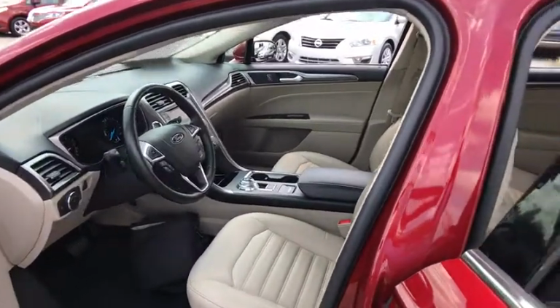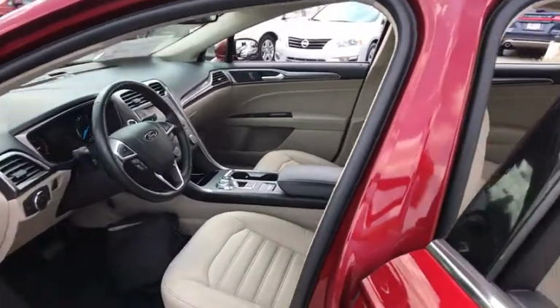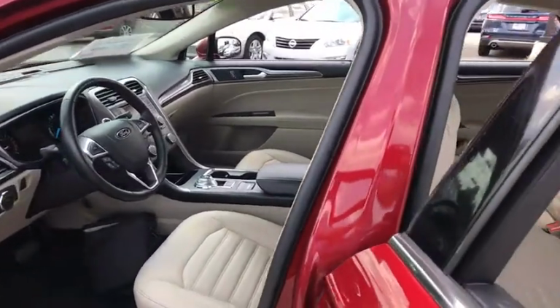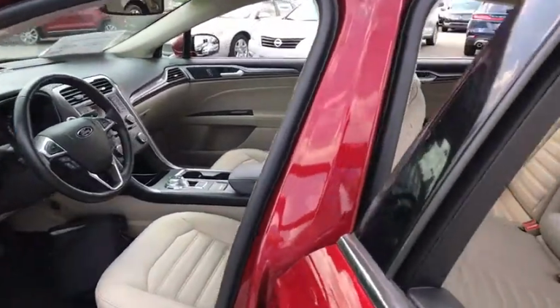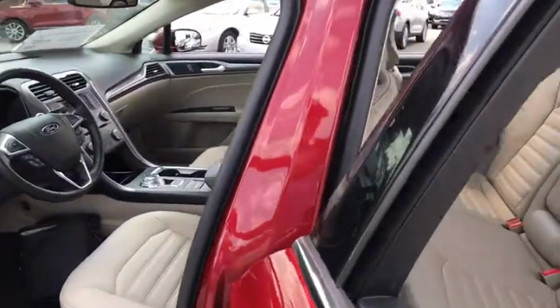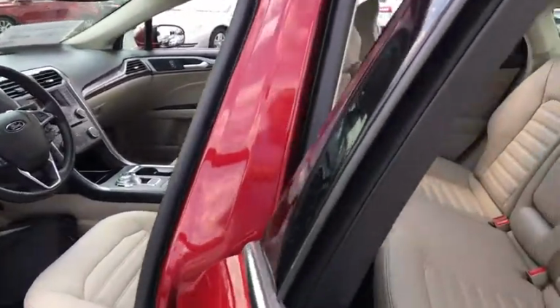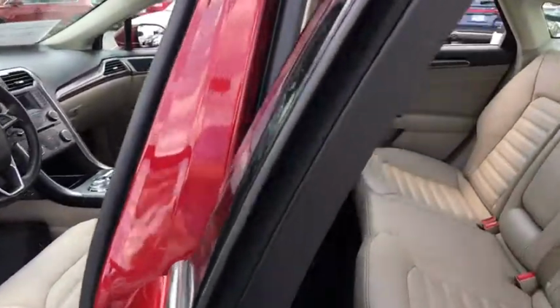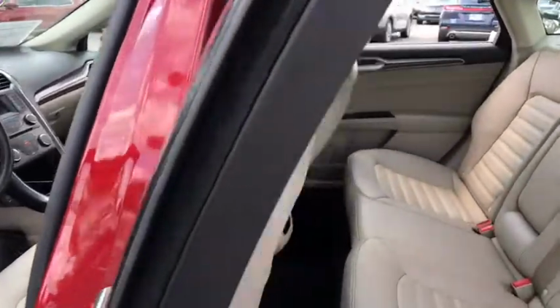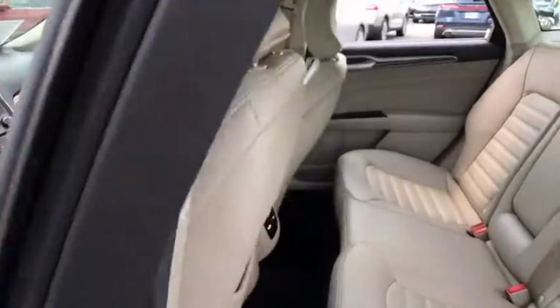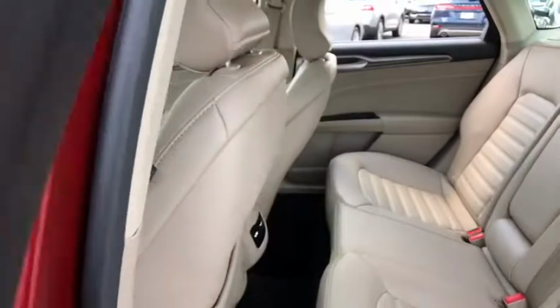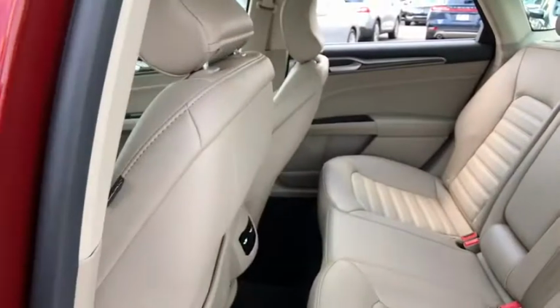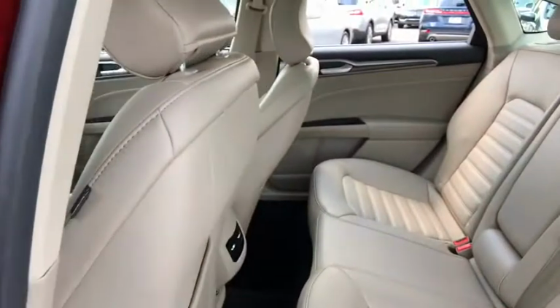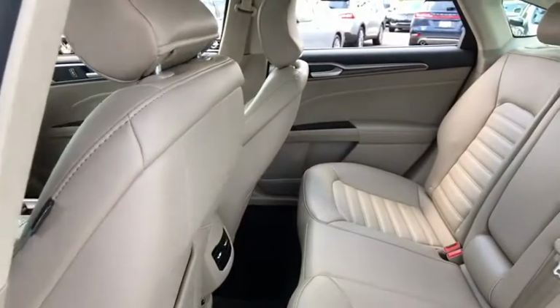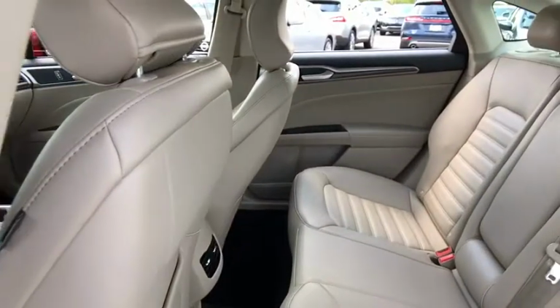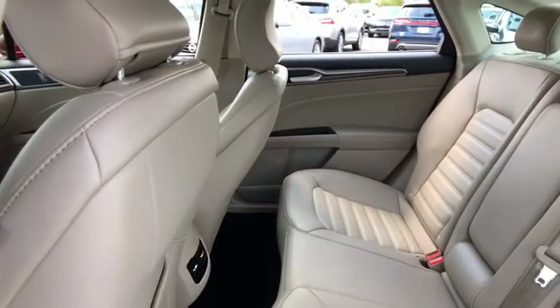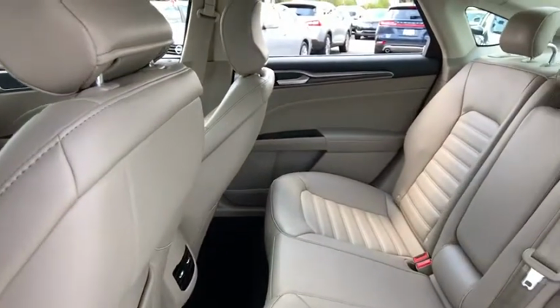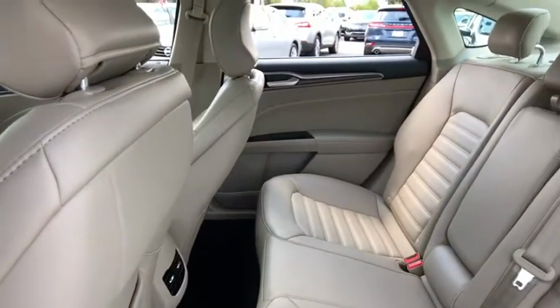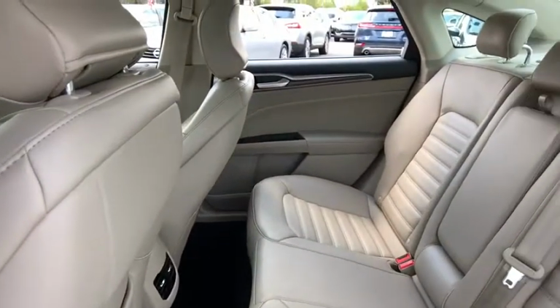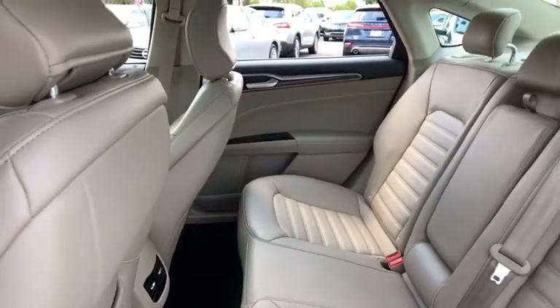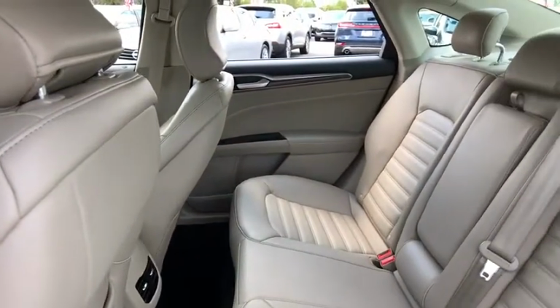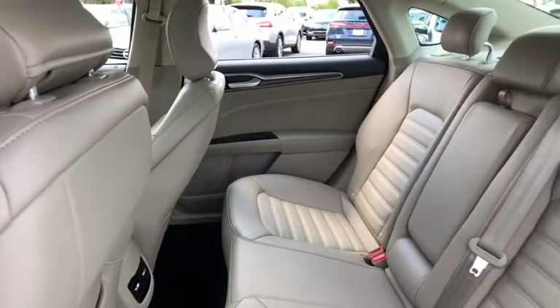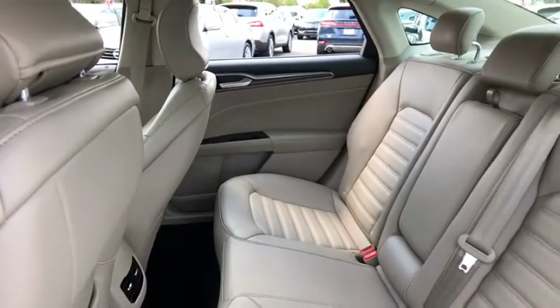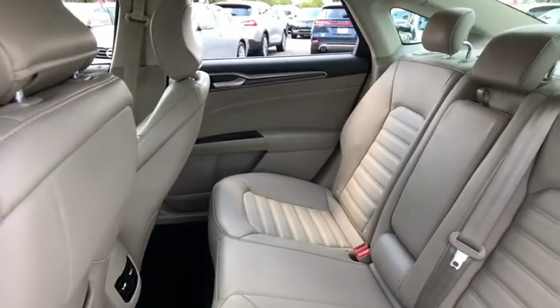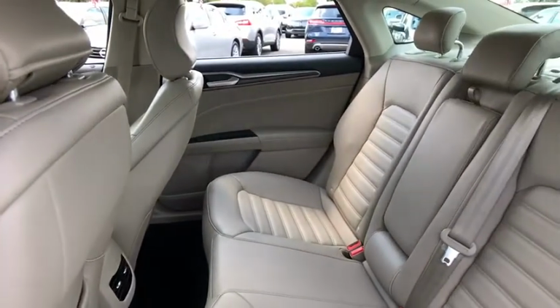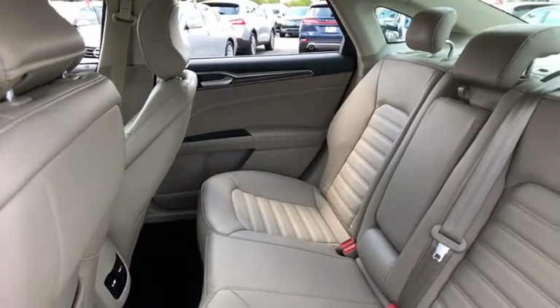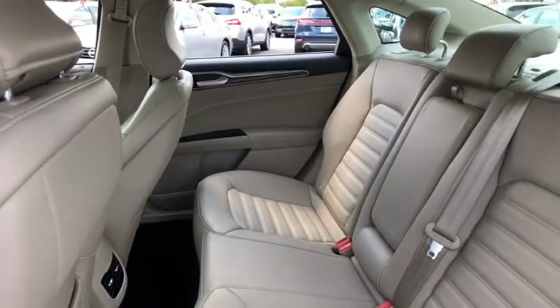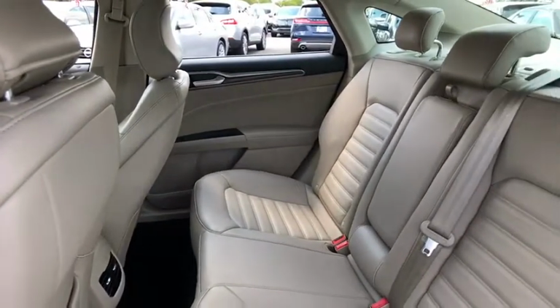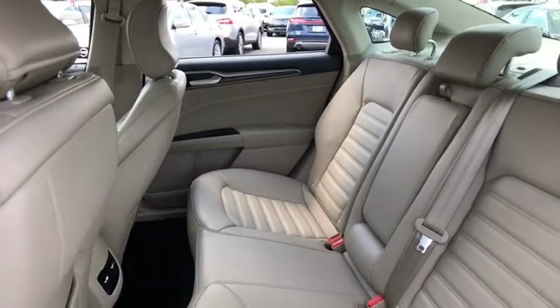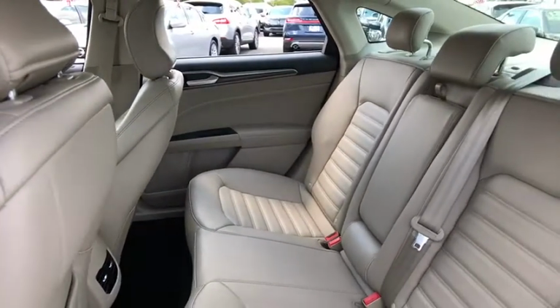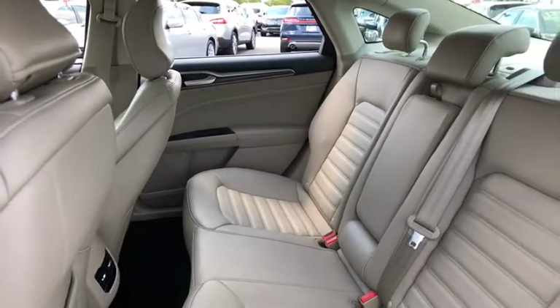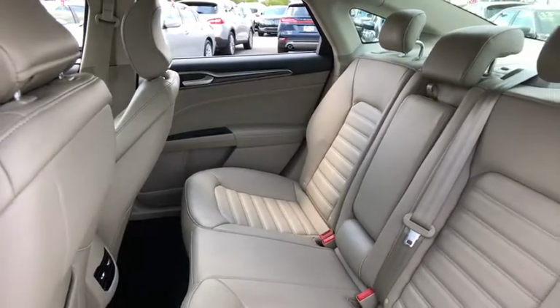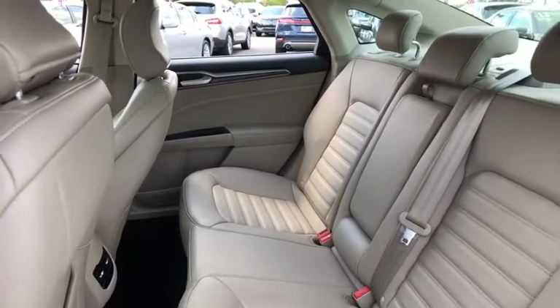Keyless start, AM FM stereo radio, front wheel drive, rear defrost, power windows.